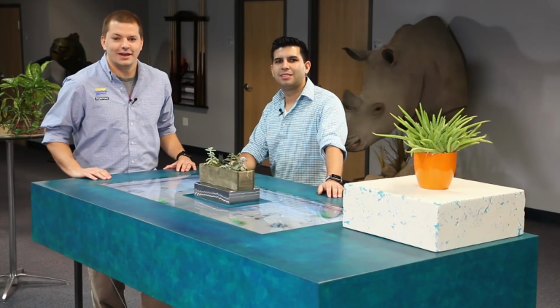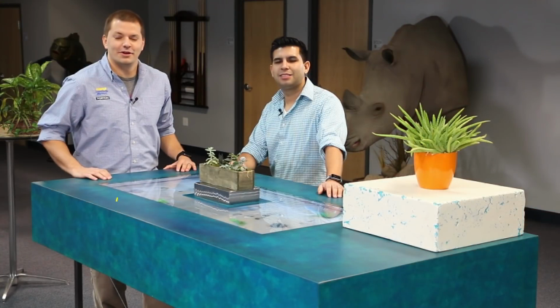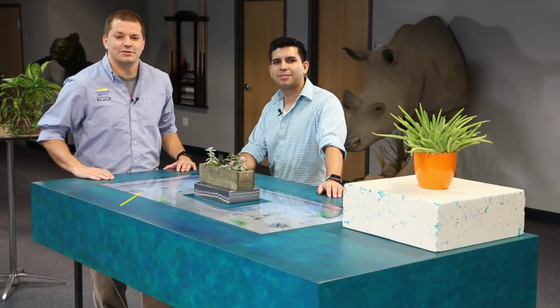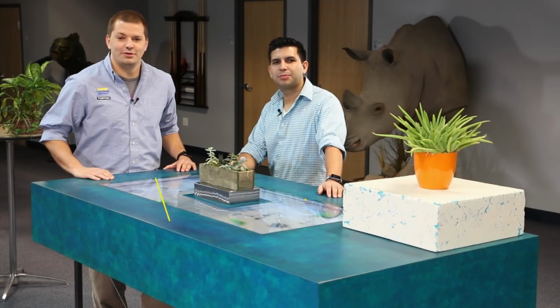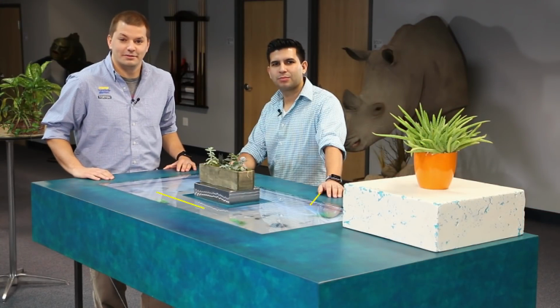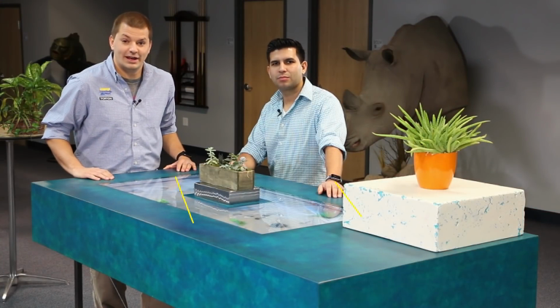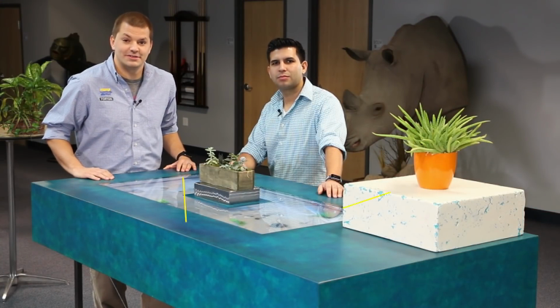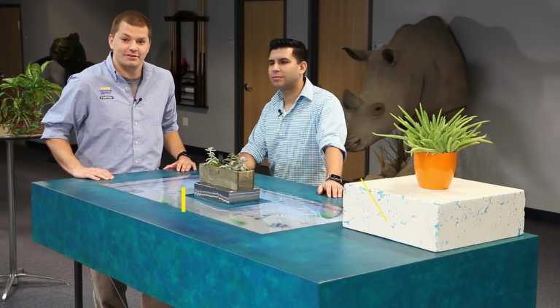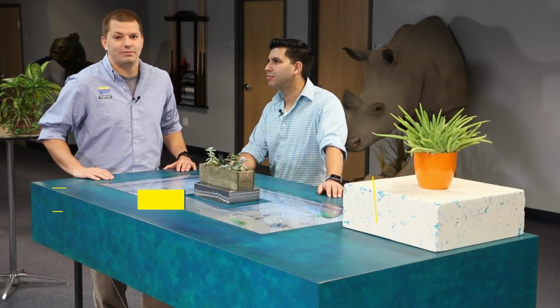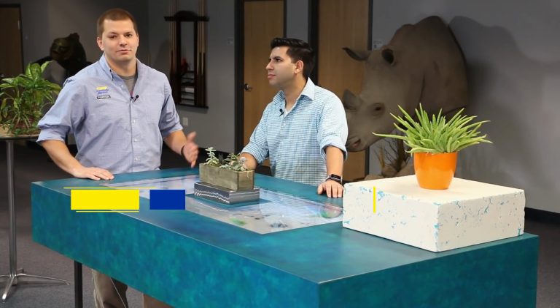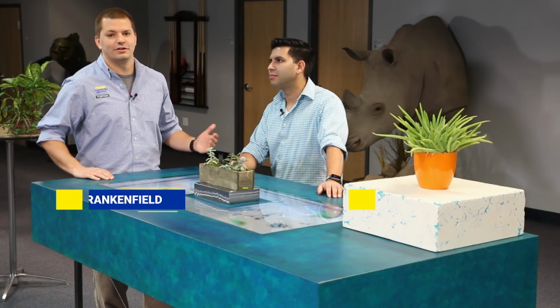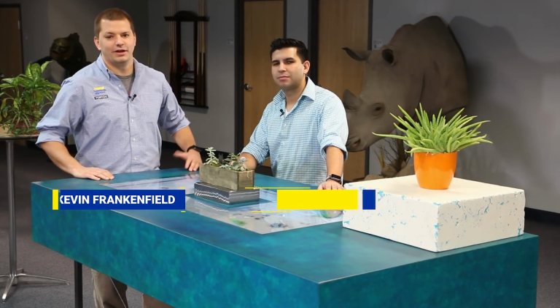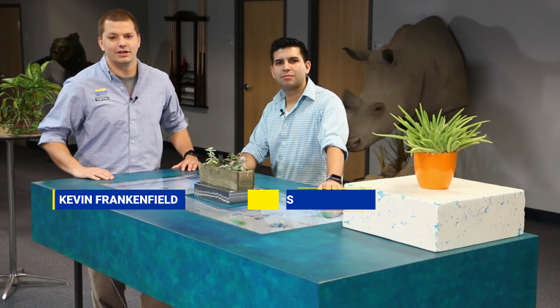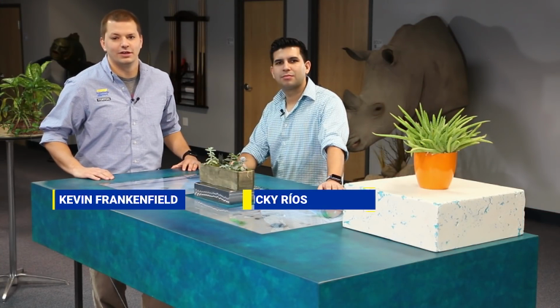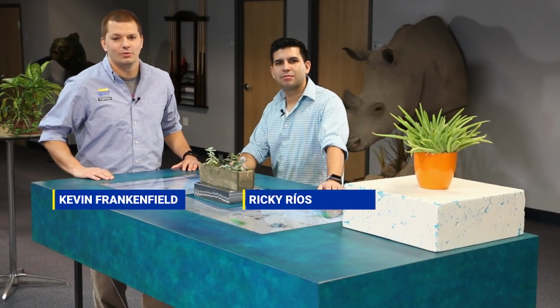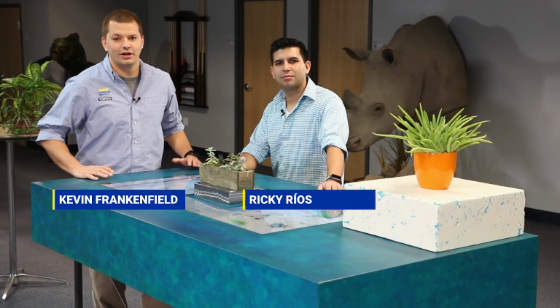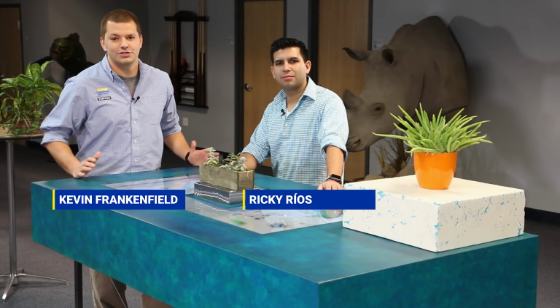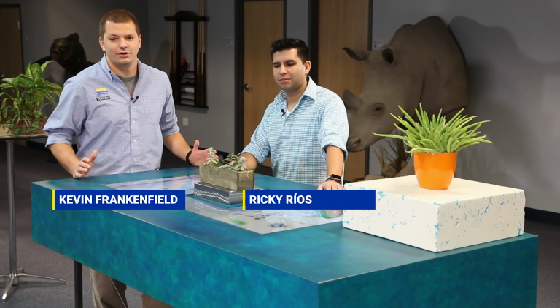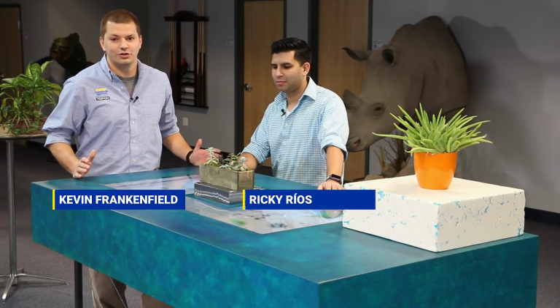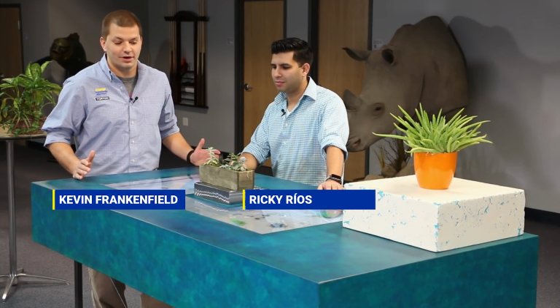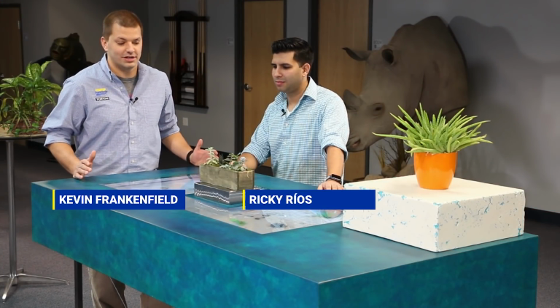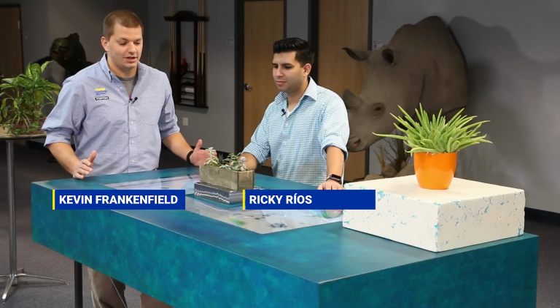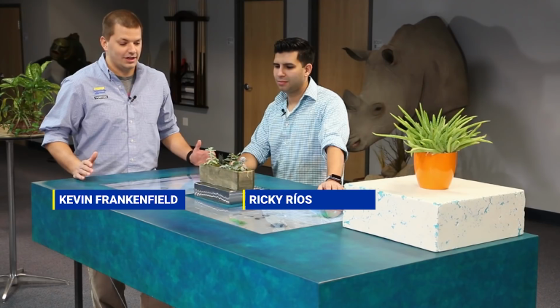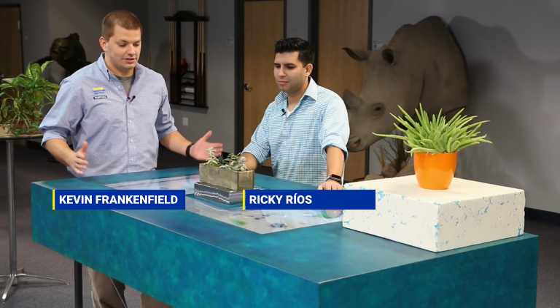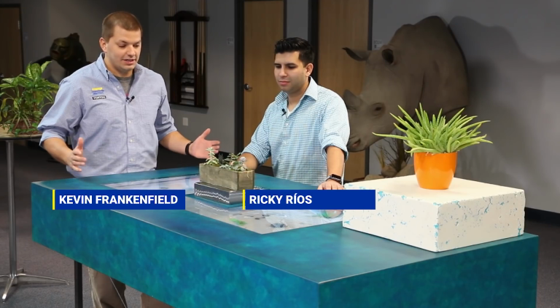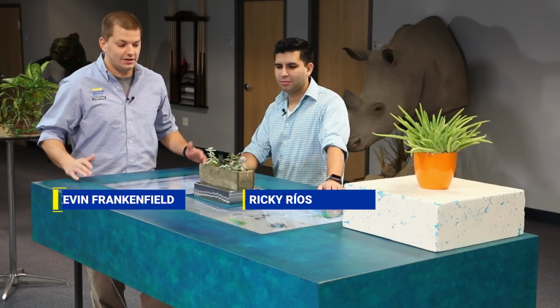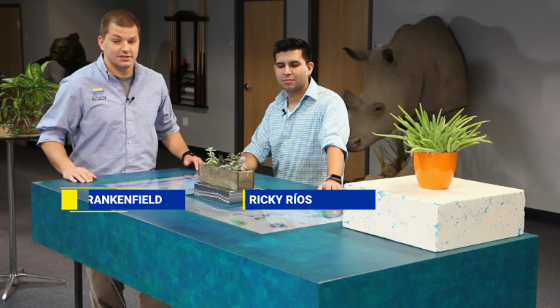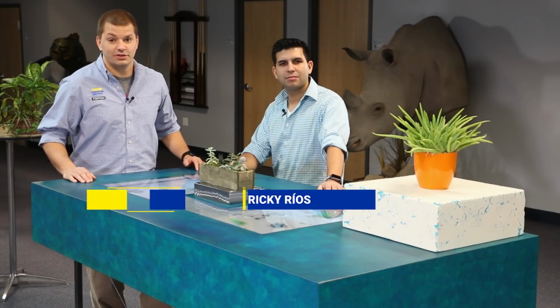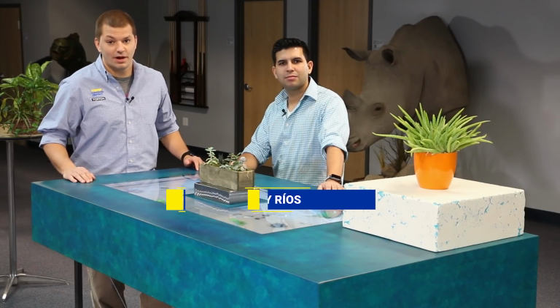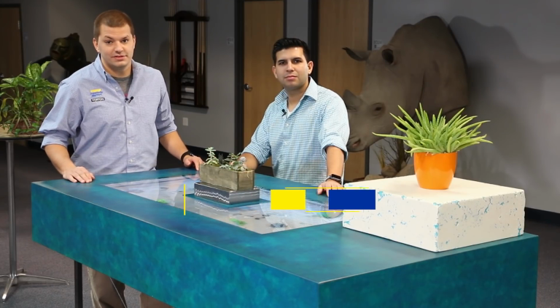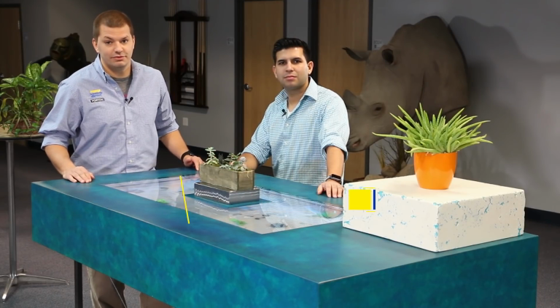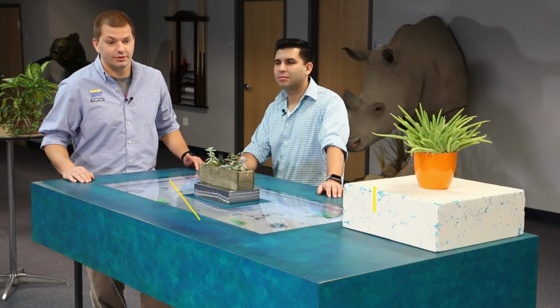Hey, welcome to Smooth-On. My name is Kevin and I'm here with my good buddy Ricky. We're here to show you our new project. It's a unique take on something you've probably seen before.